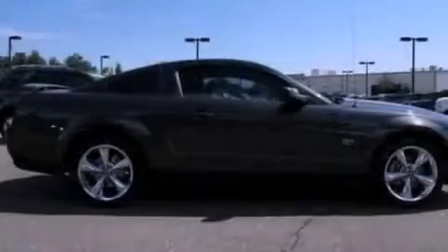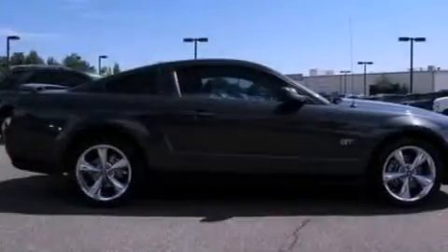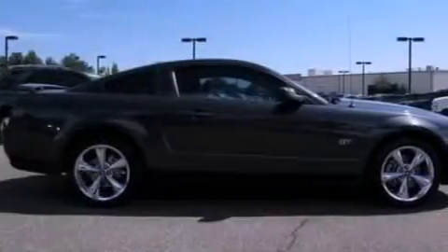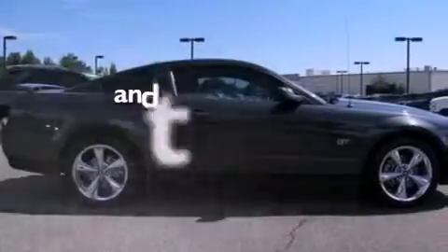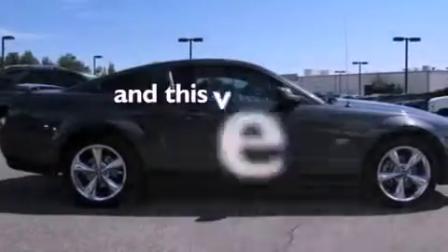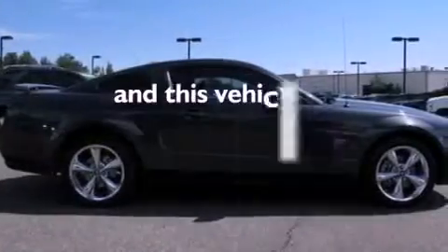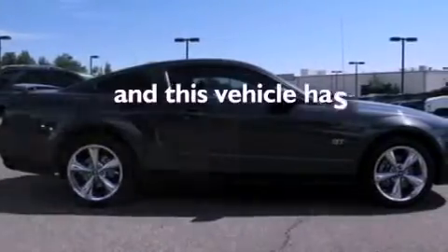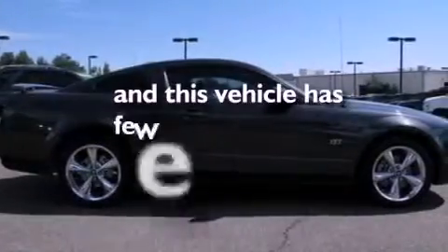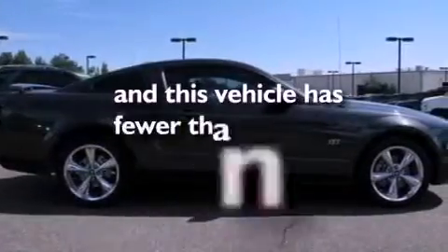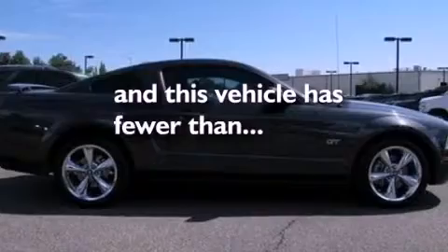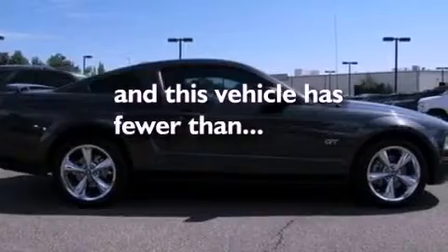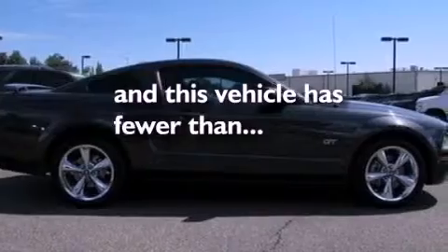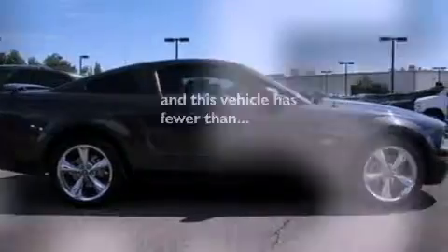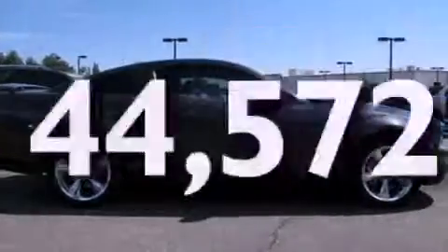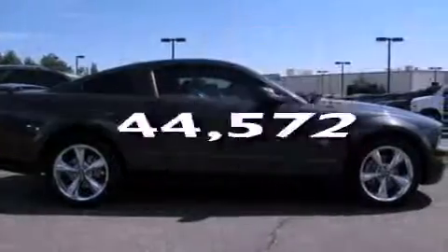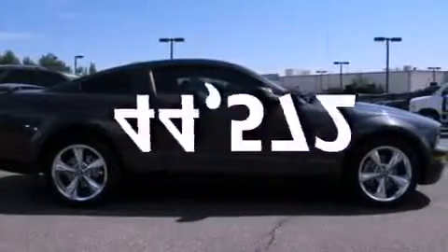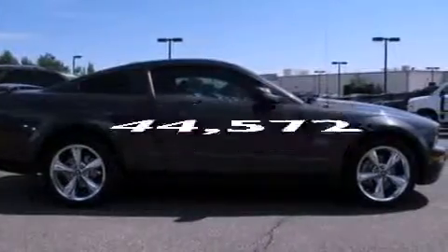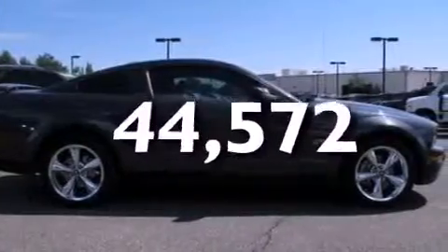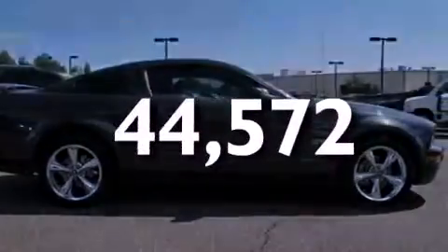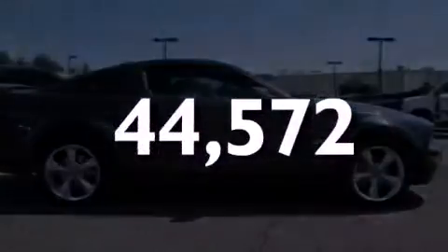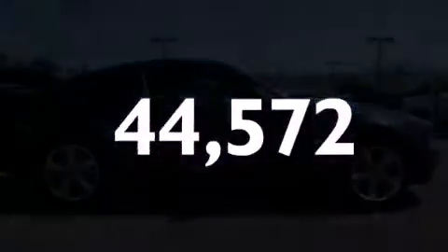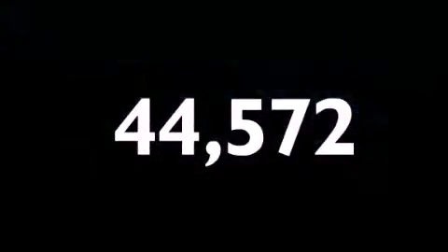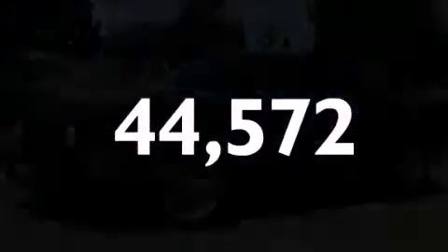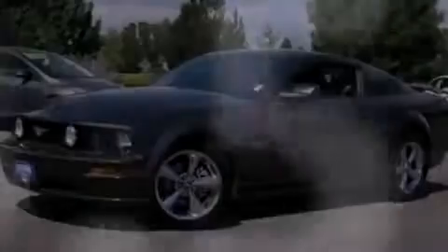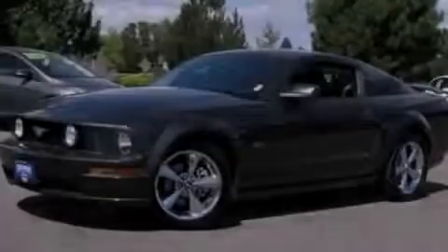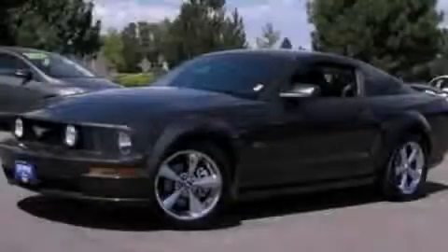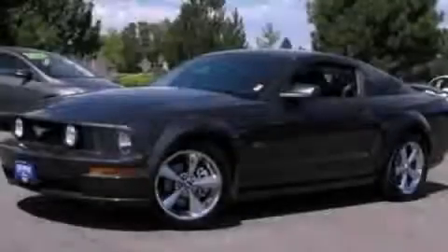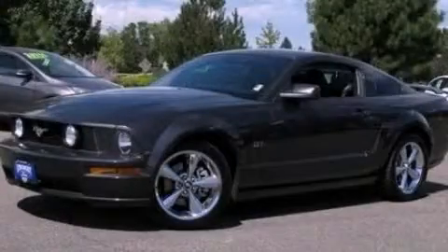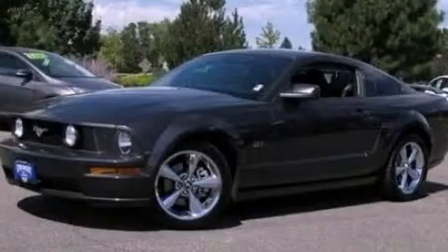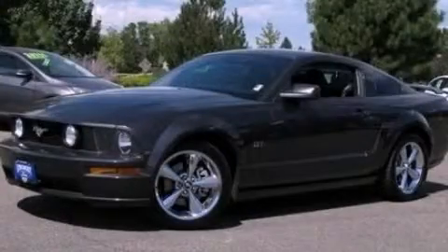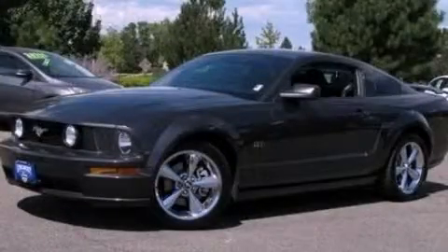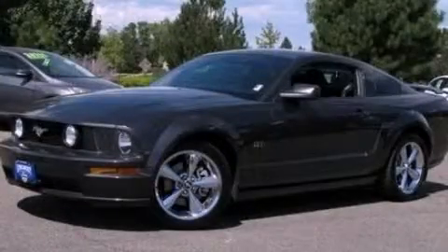This vehicle has fewer than 45,000 miles on the odometer. Stop by today and test drive this automobile for yourself.